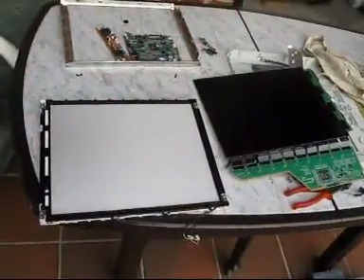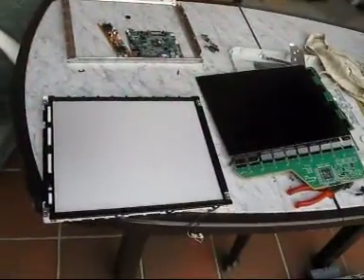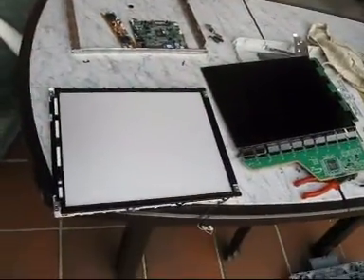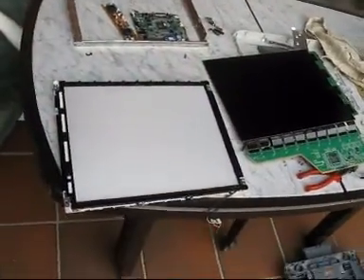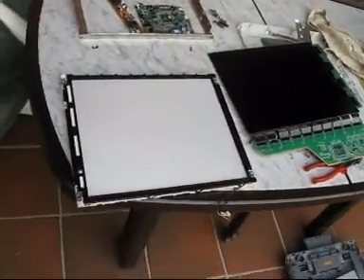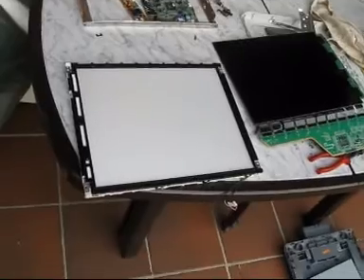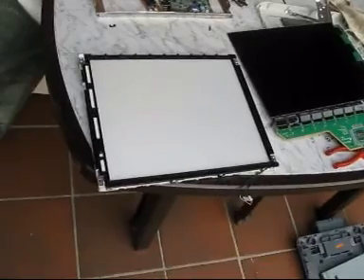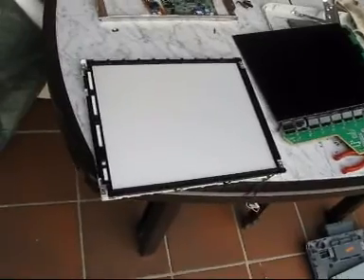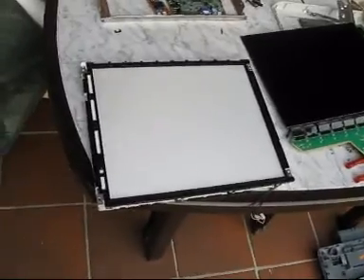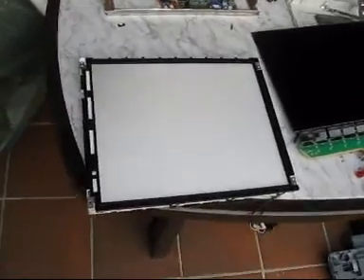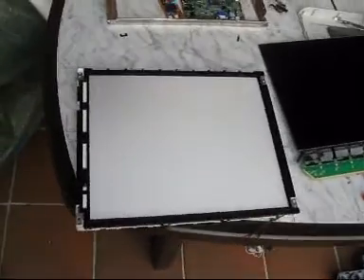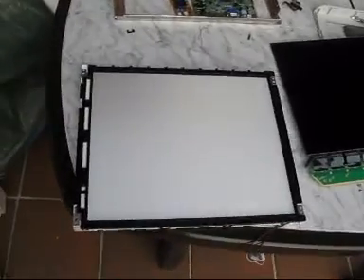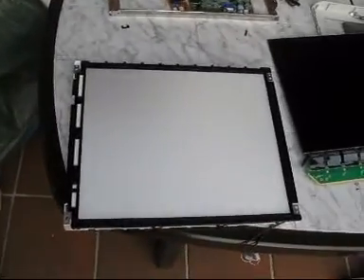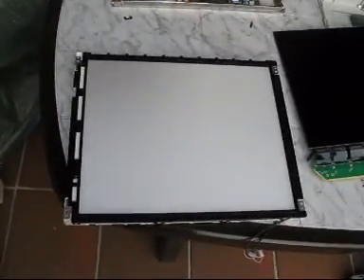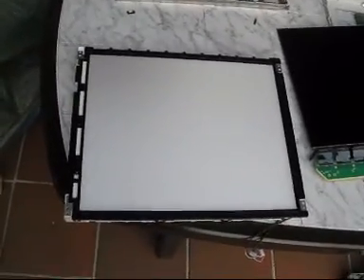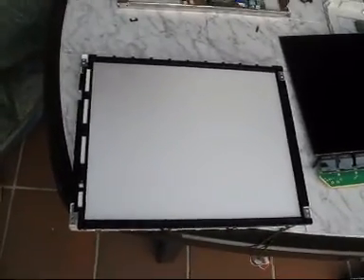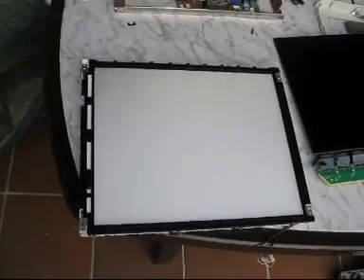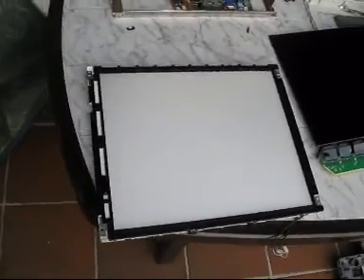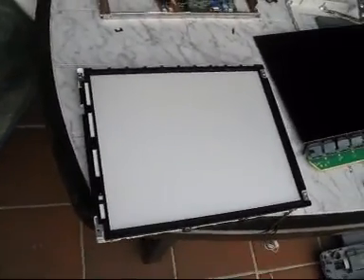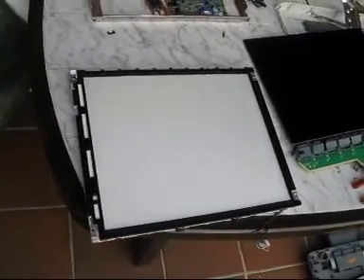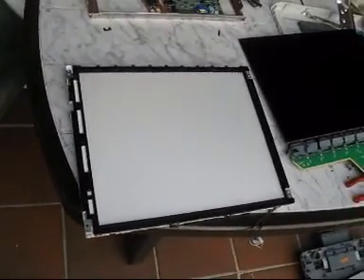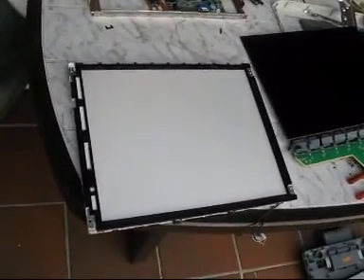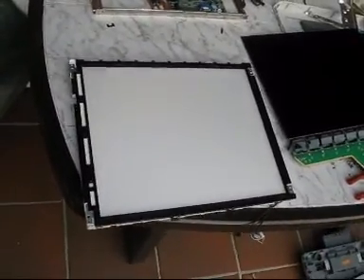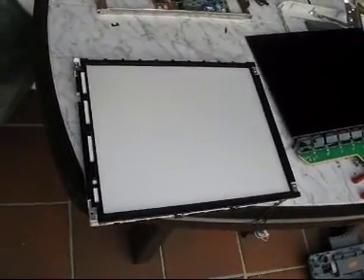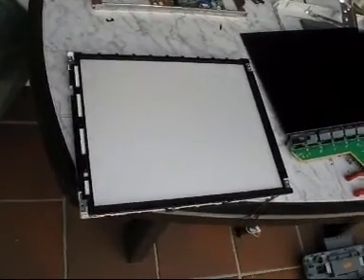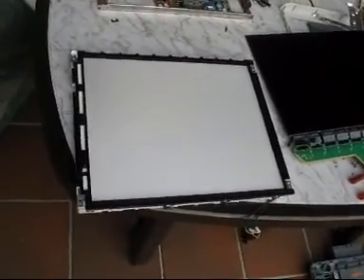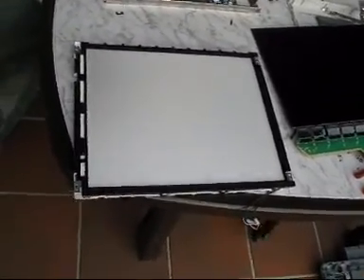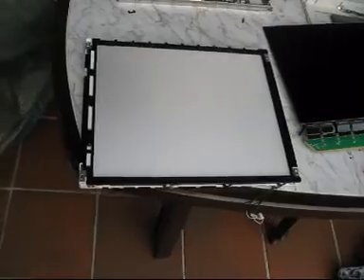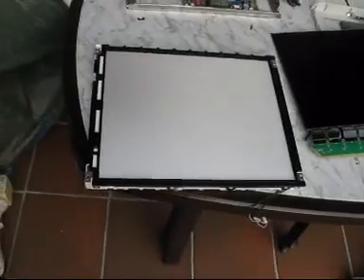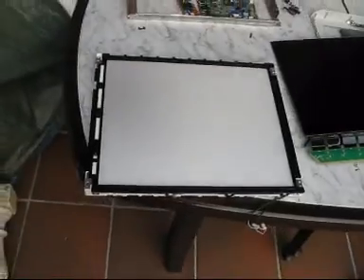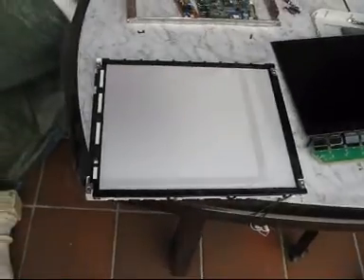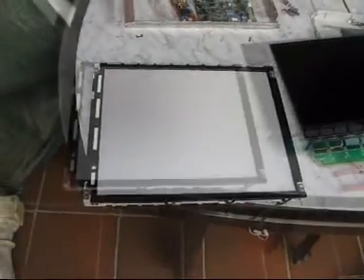This white thing here is still about two centimeters in thickness. Let's see what's inside there.